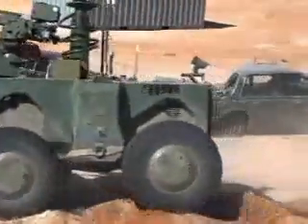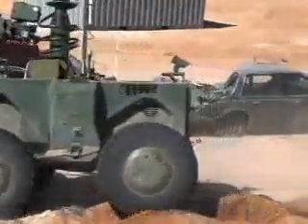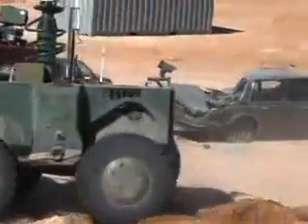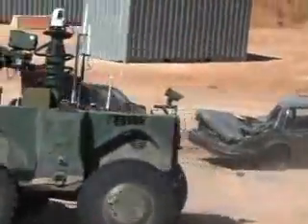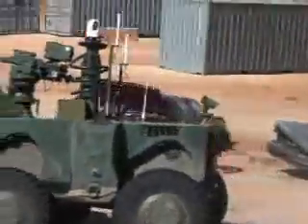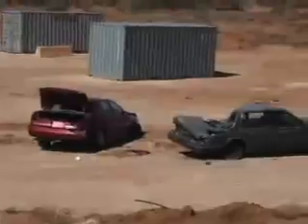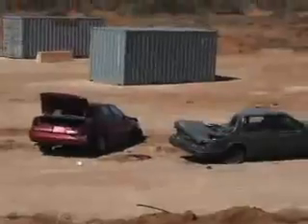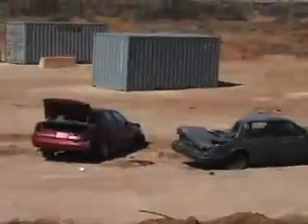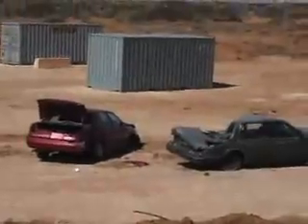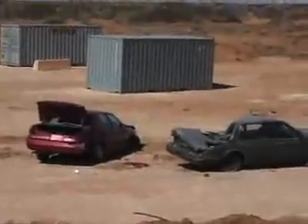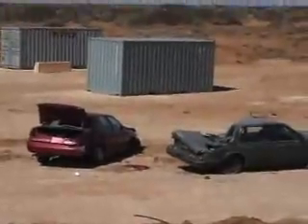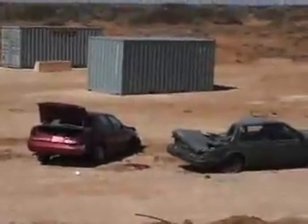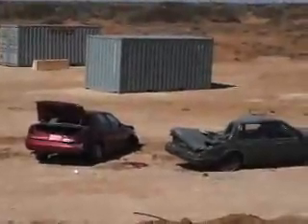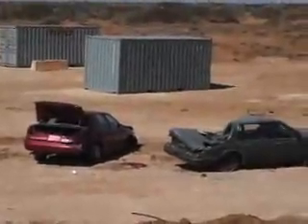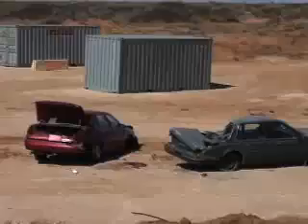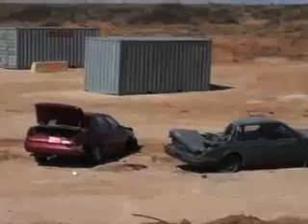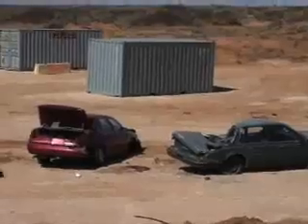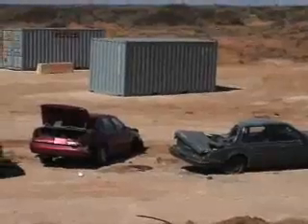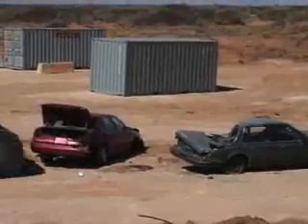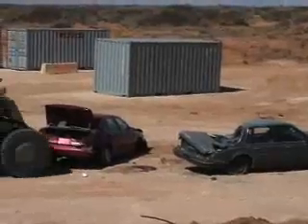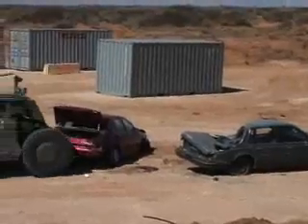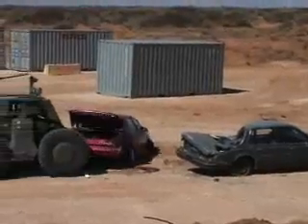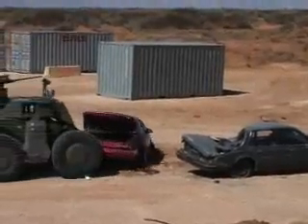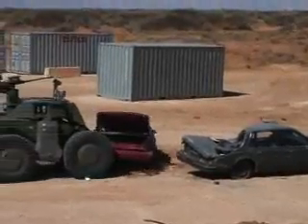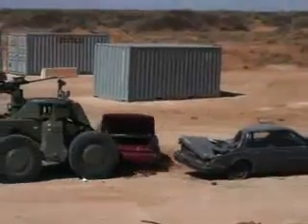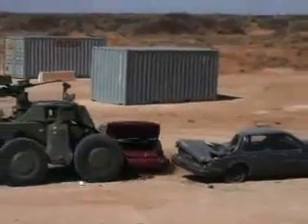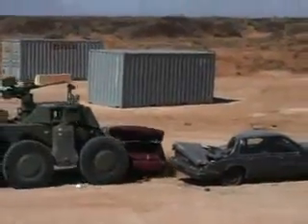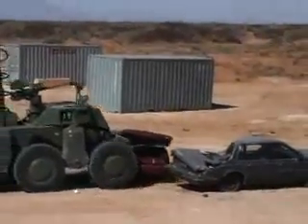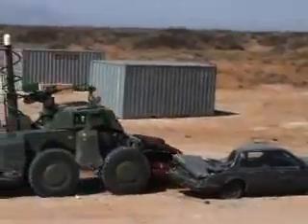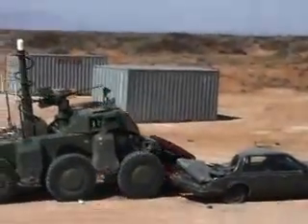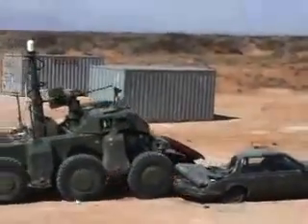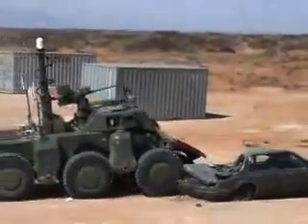This demonstration of might, though impressive, is only to show how easily Crusher dispenses with obstacles.